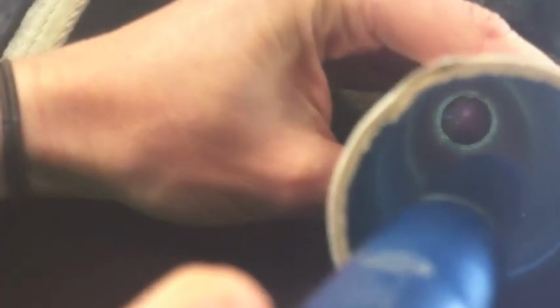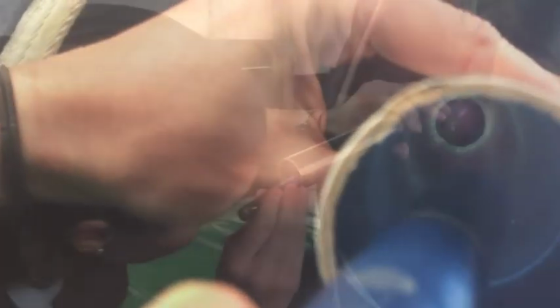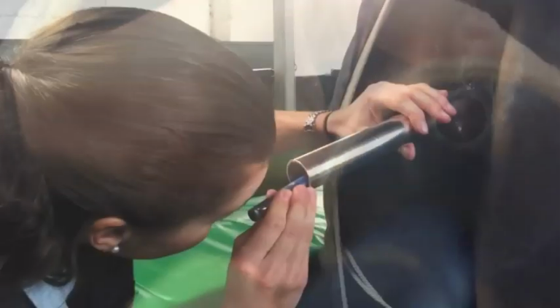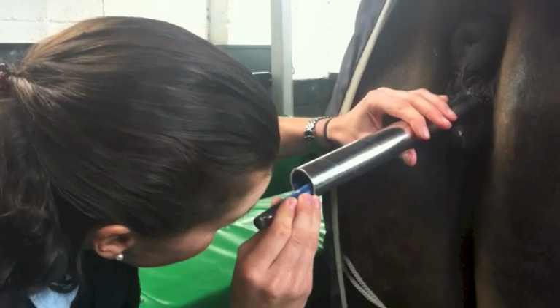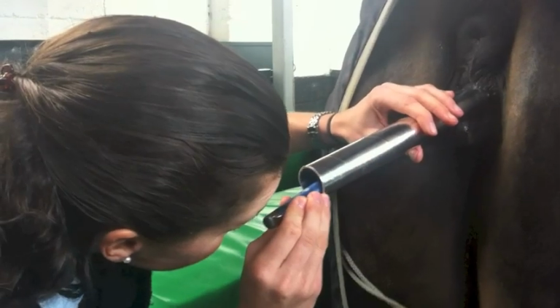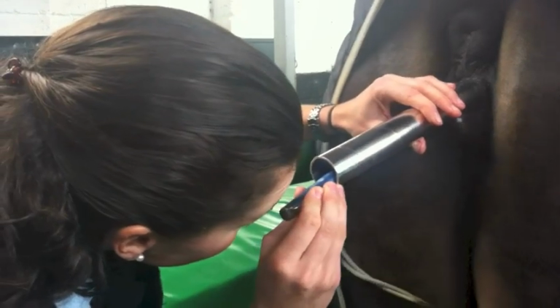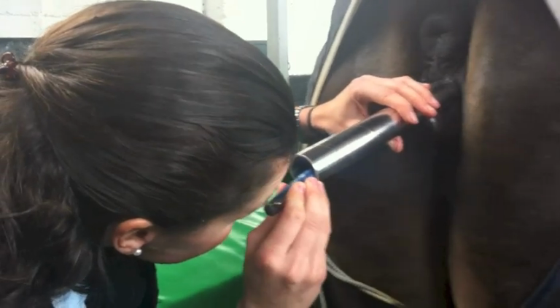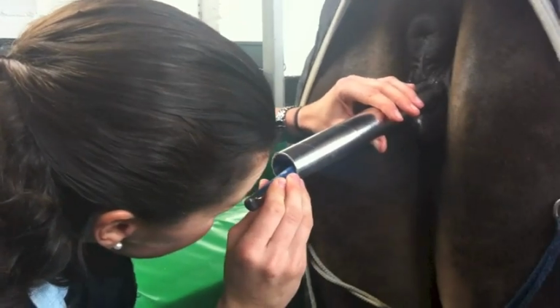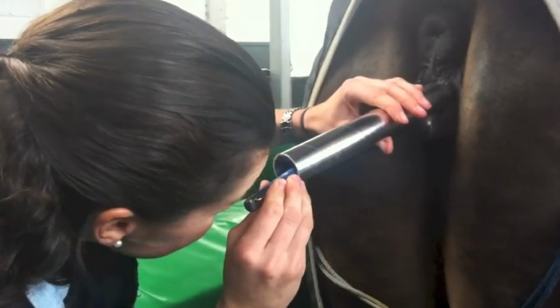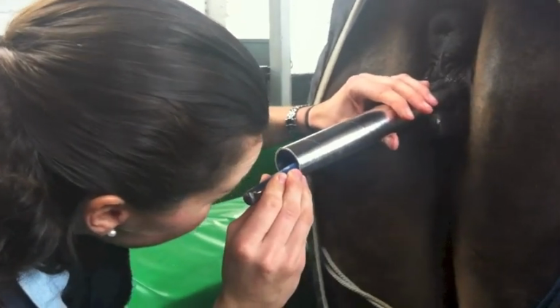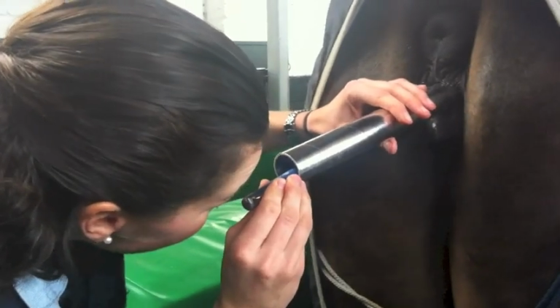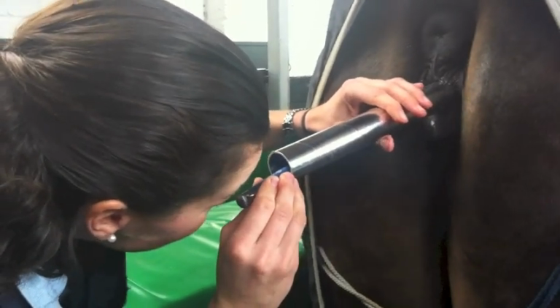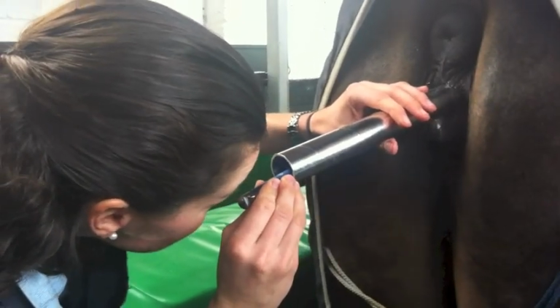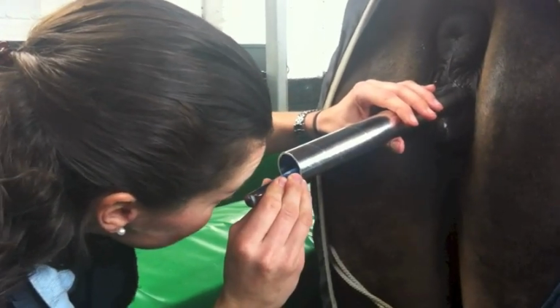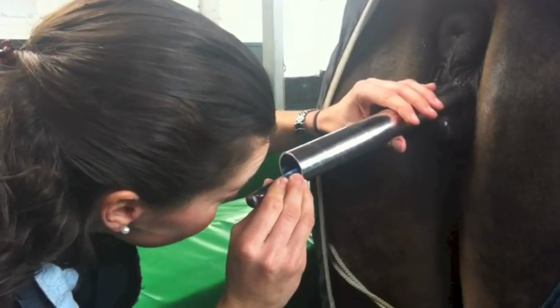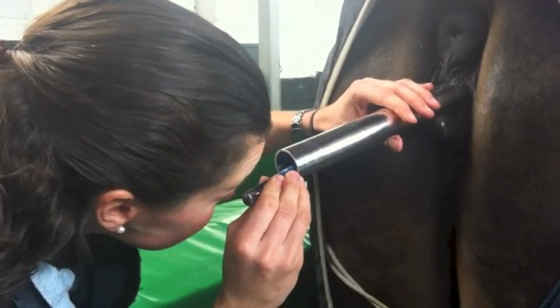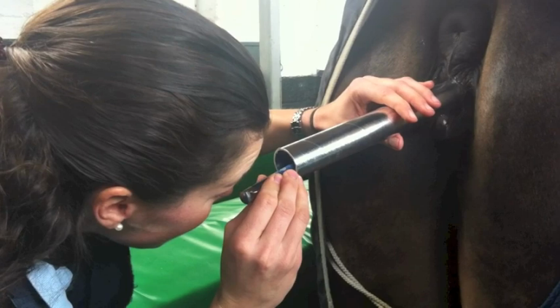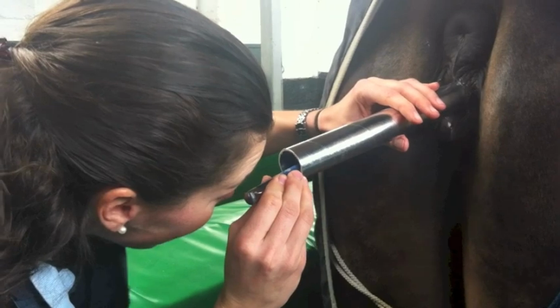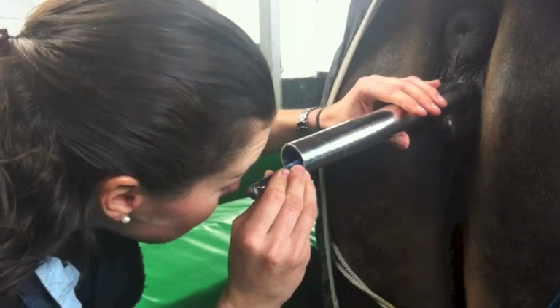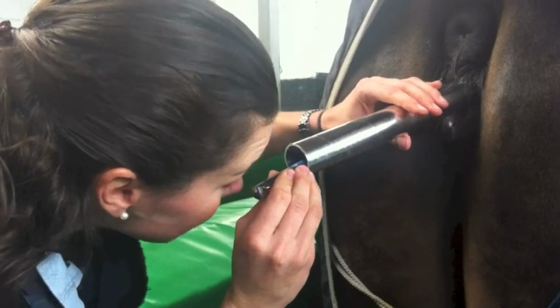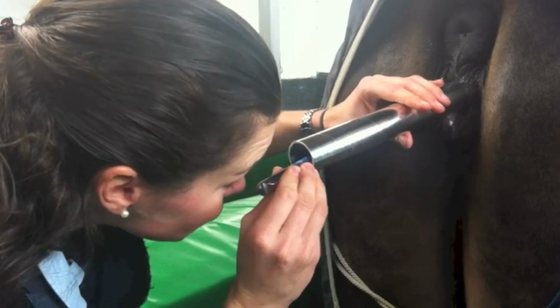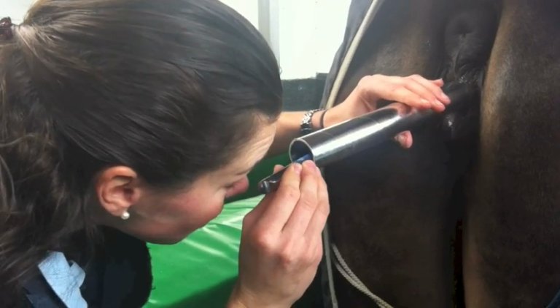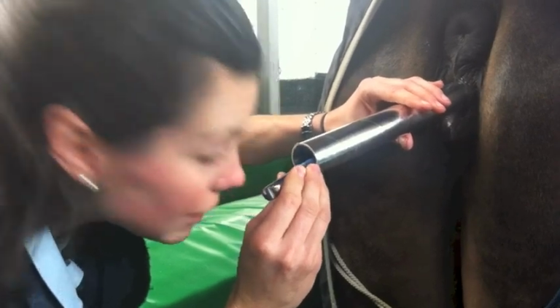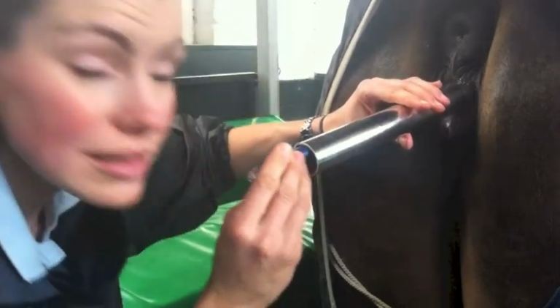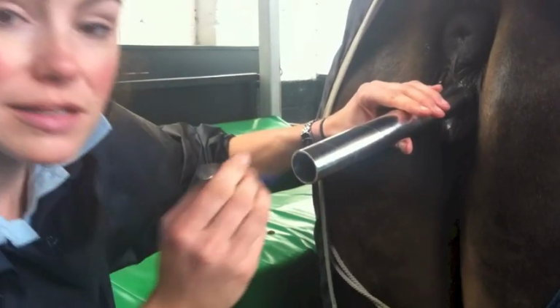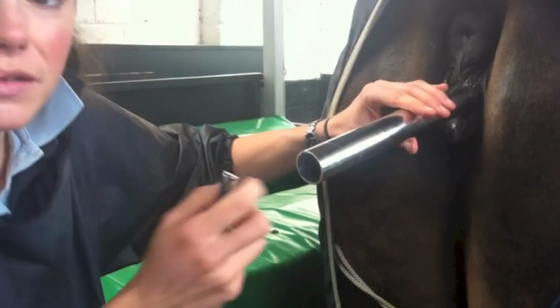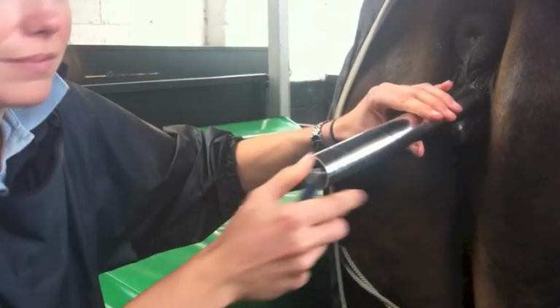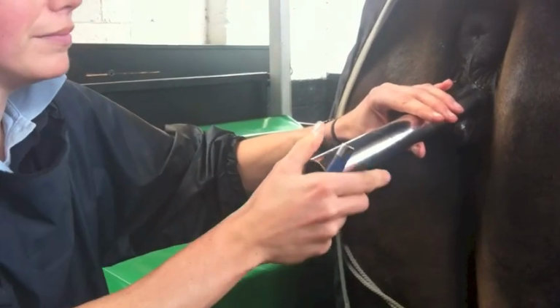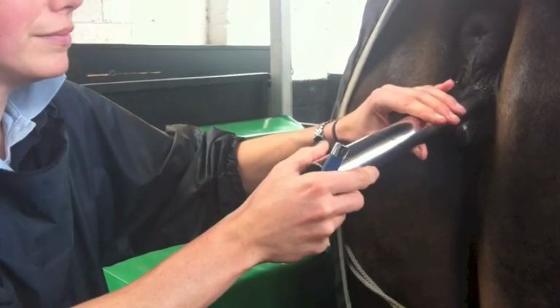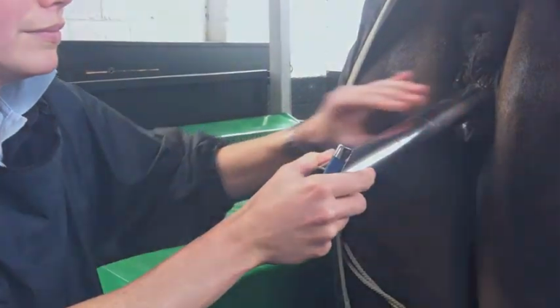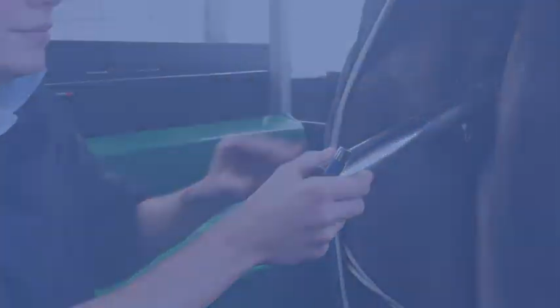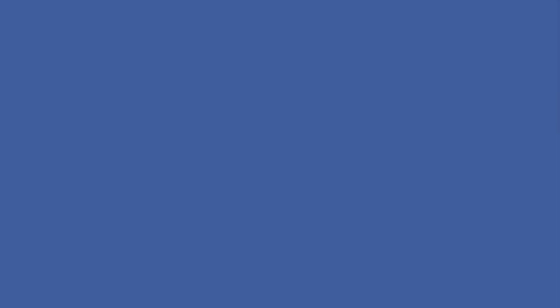We find that the cervix is partially softened and that the mare is just coming into season.